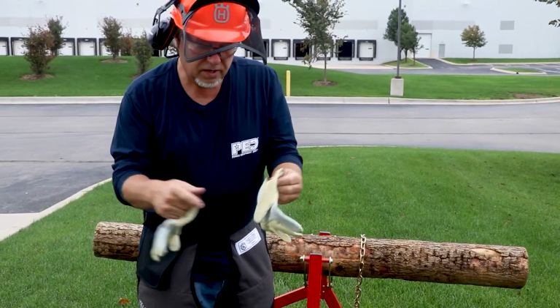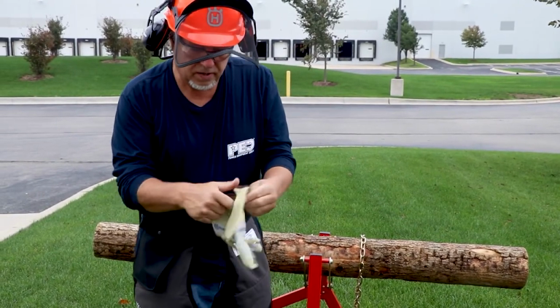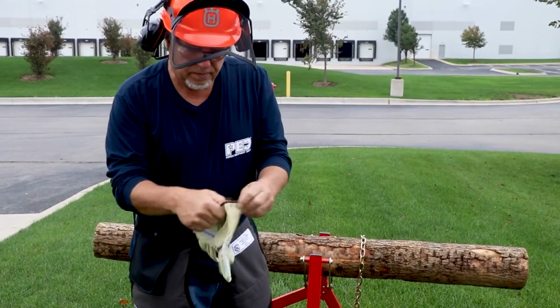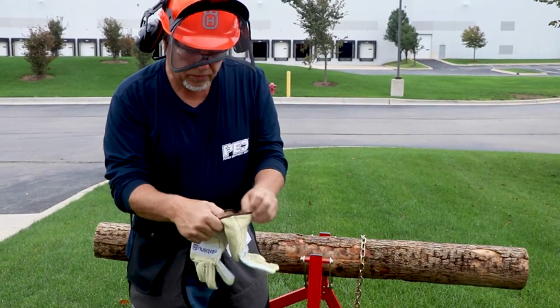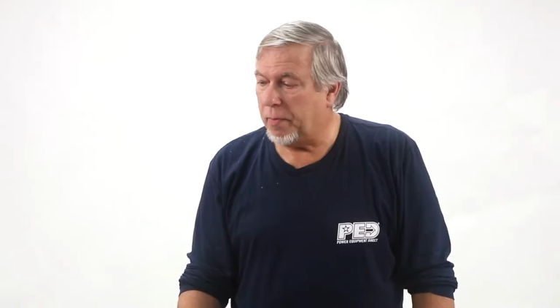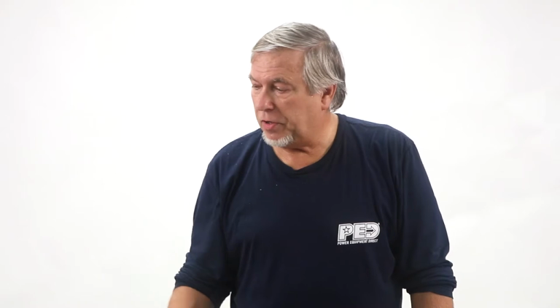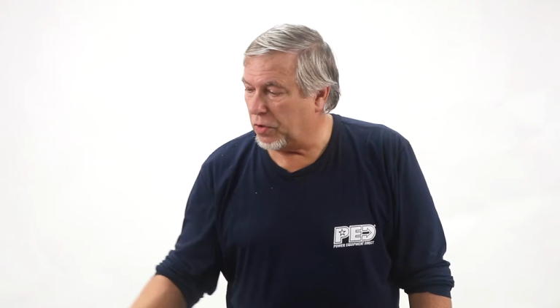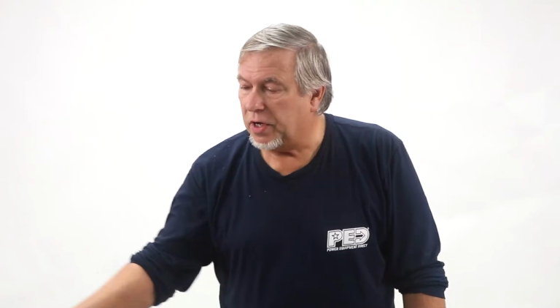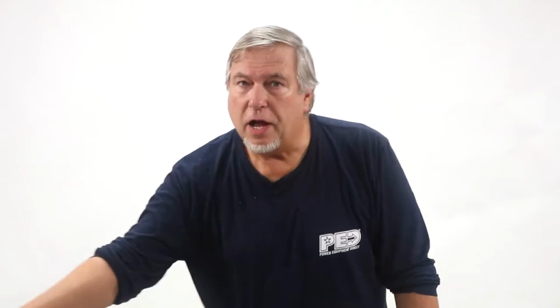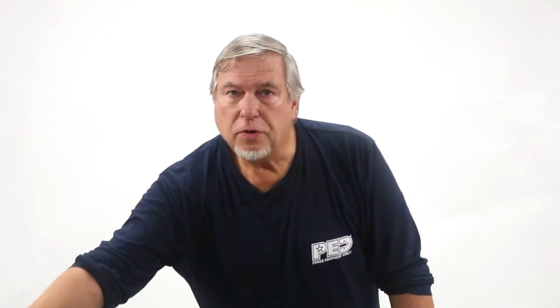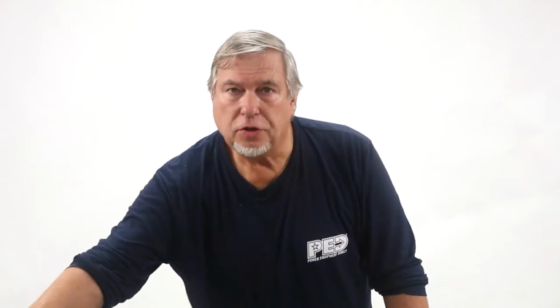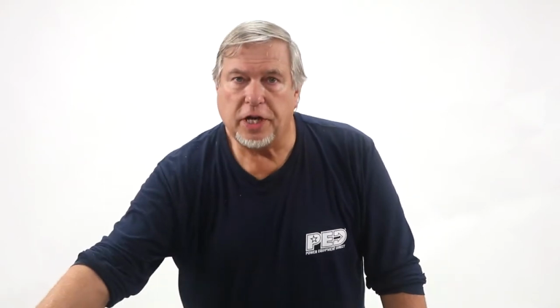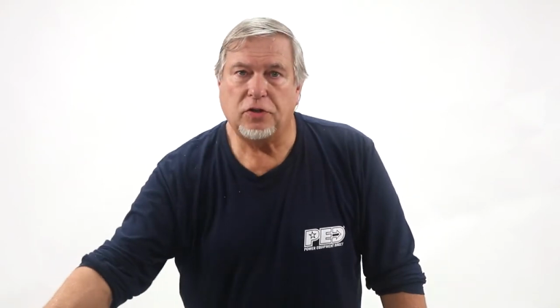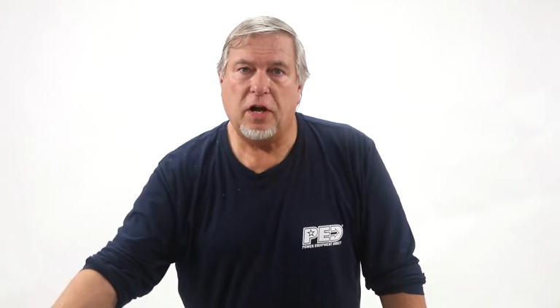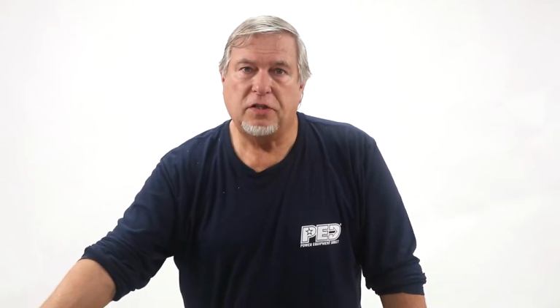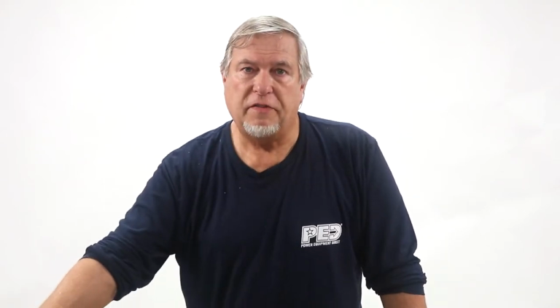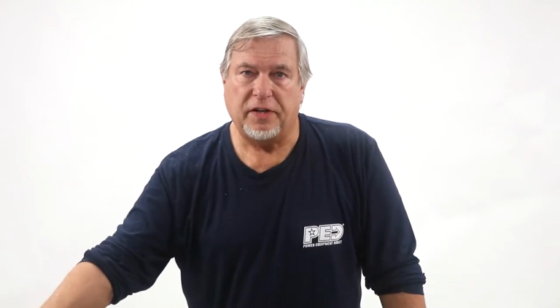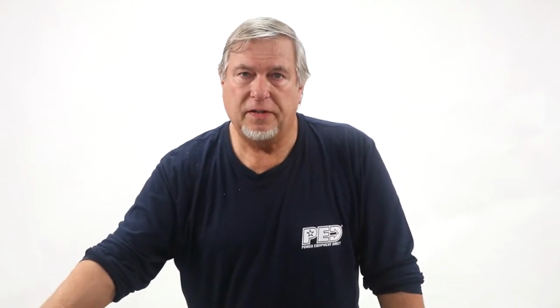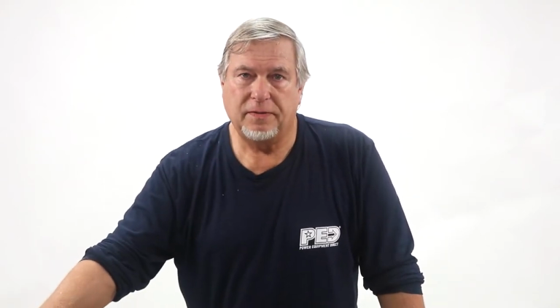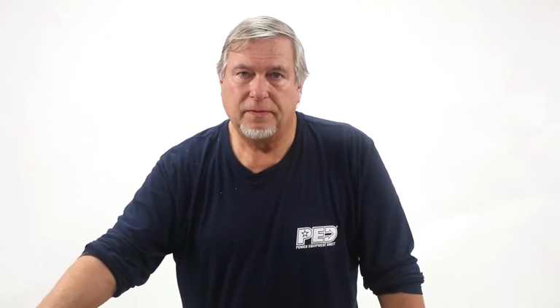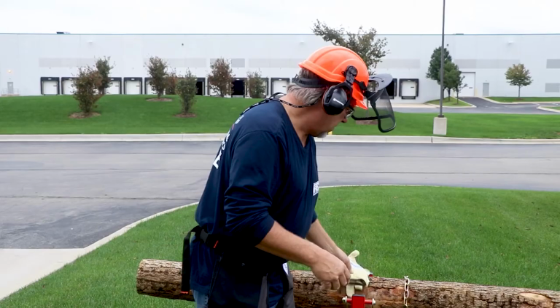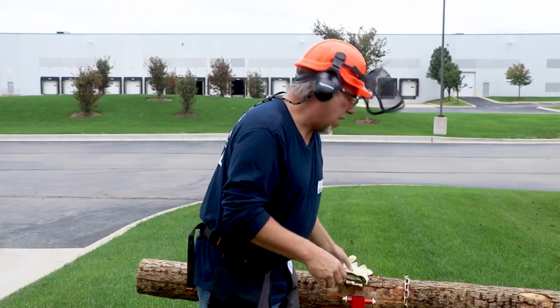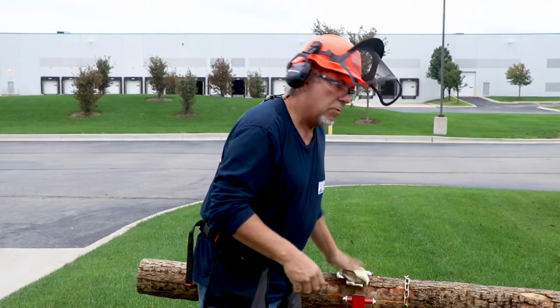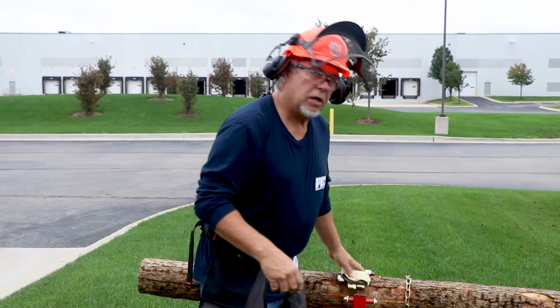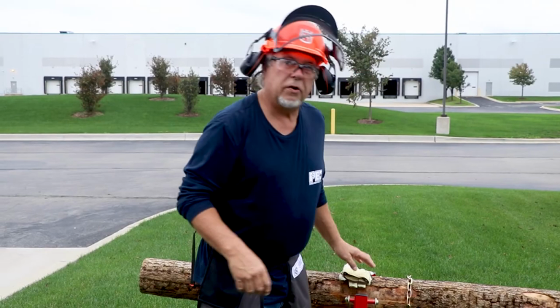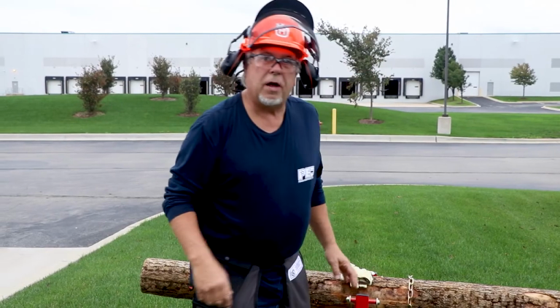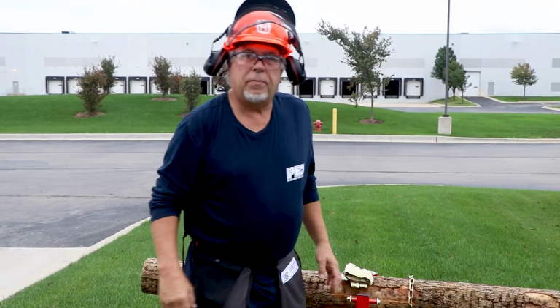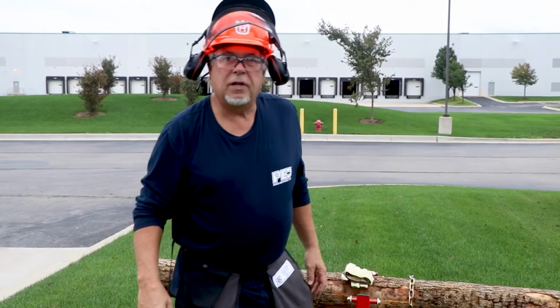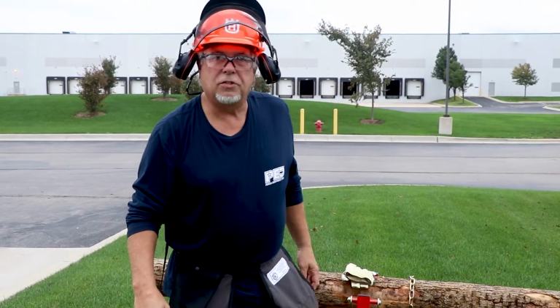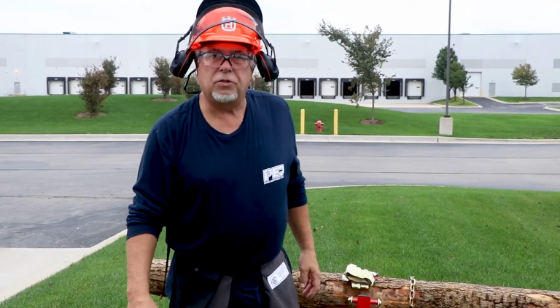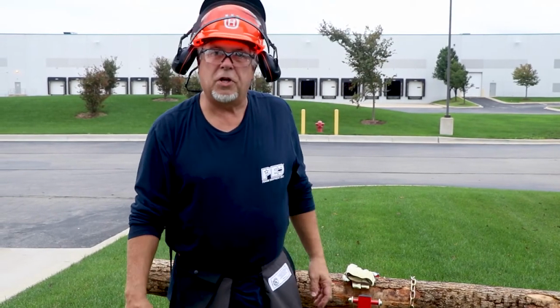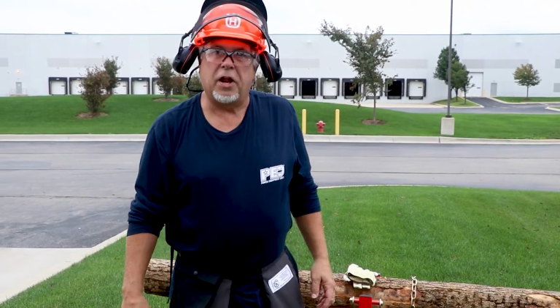So once you have your equipment, you can now use your chainsaw safely. Now I'm all geared up — let's do some cutting.